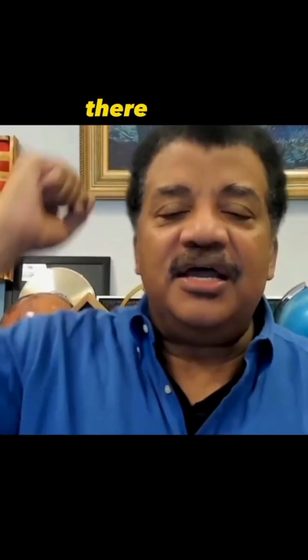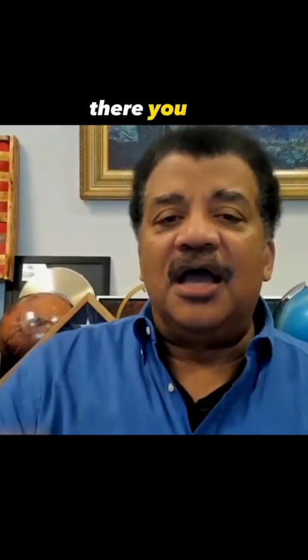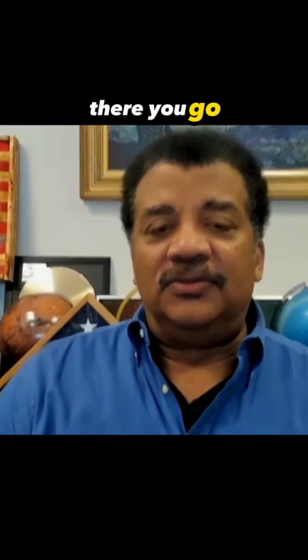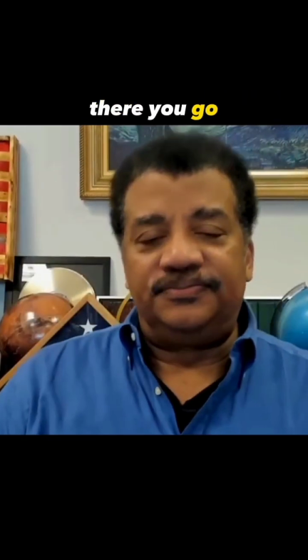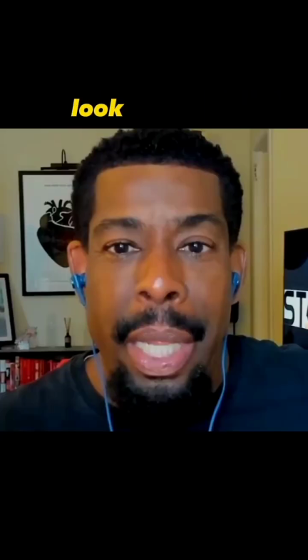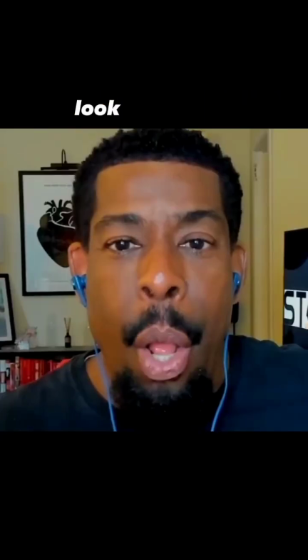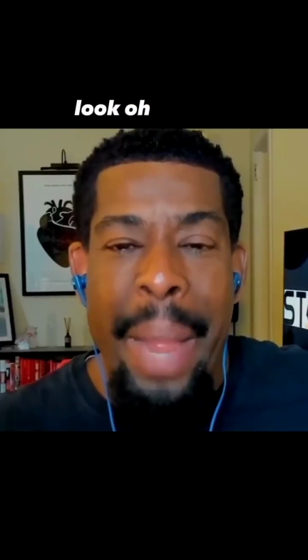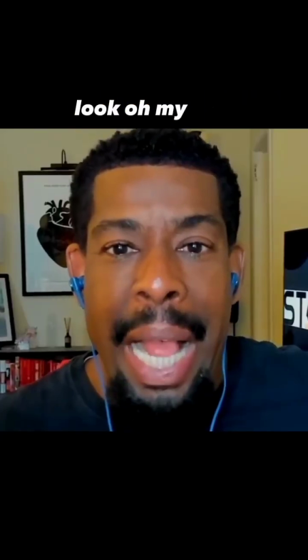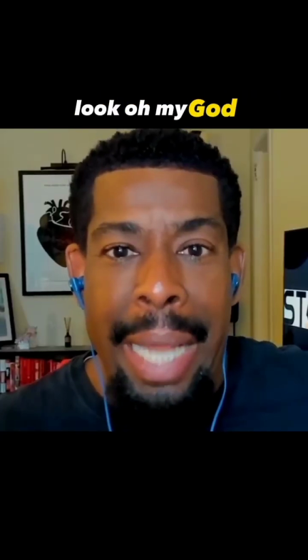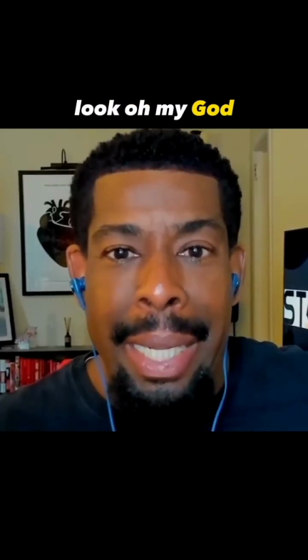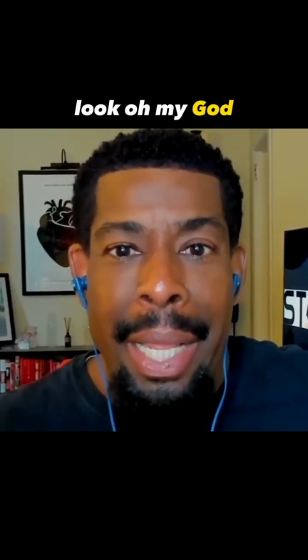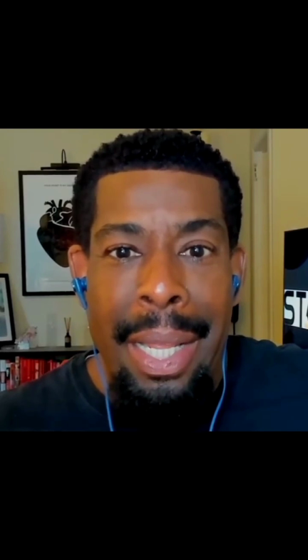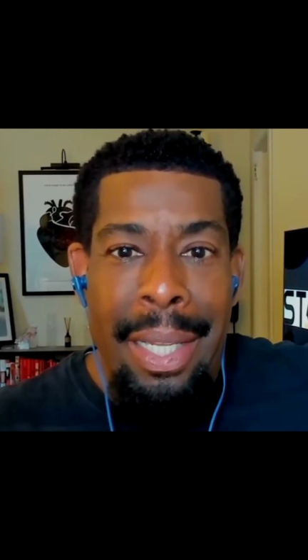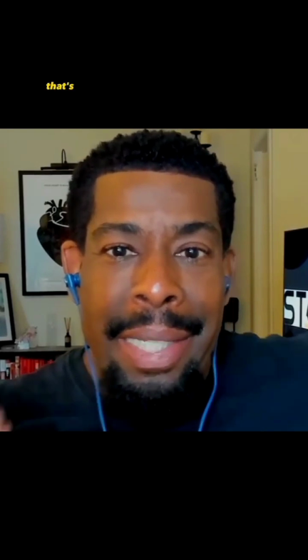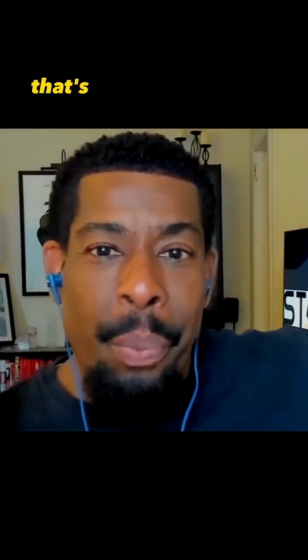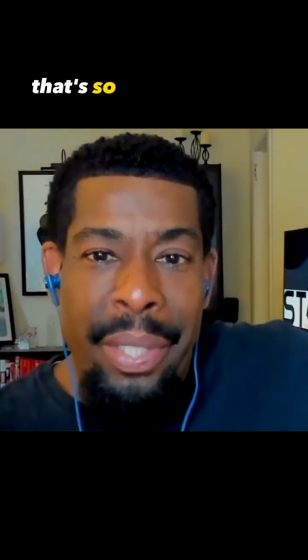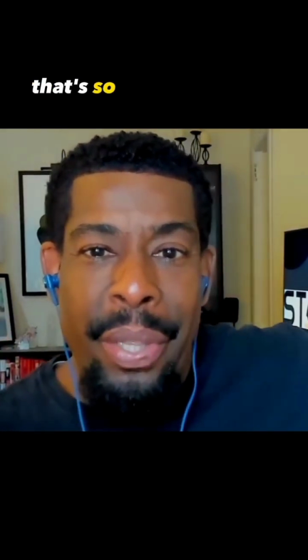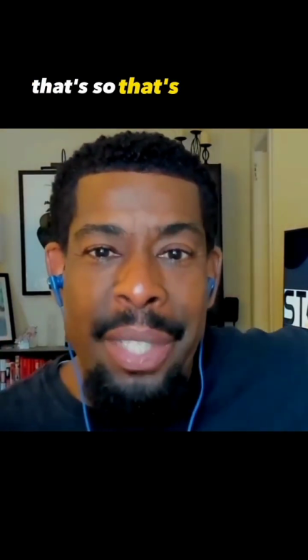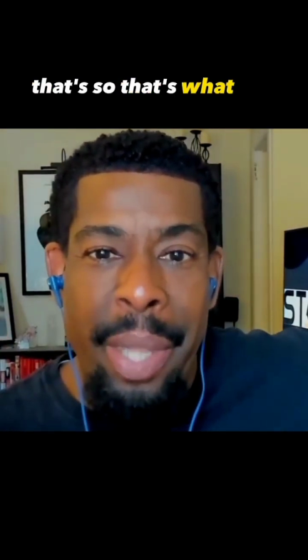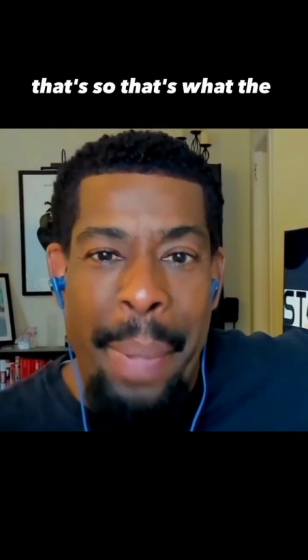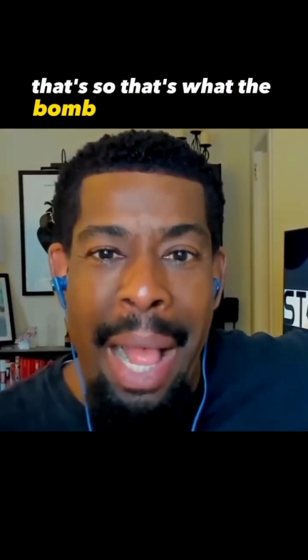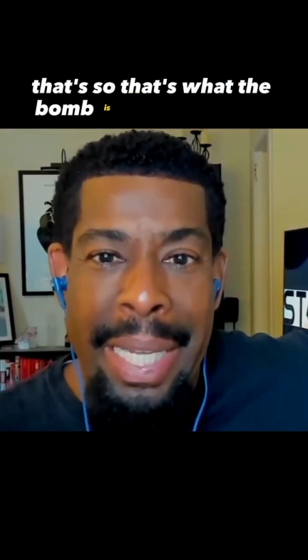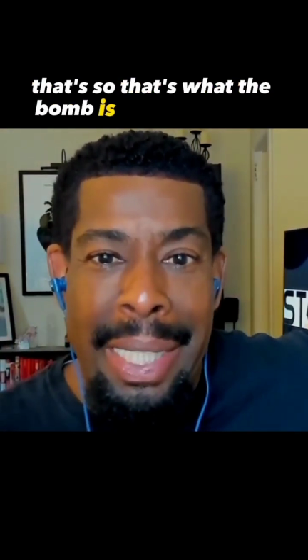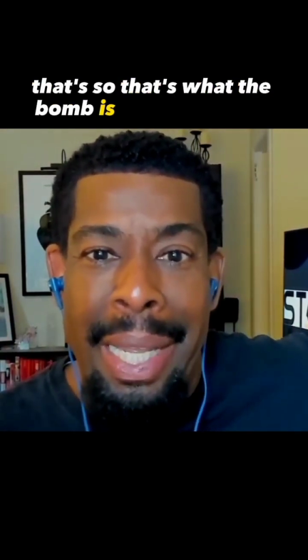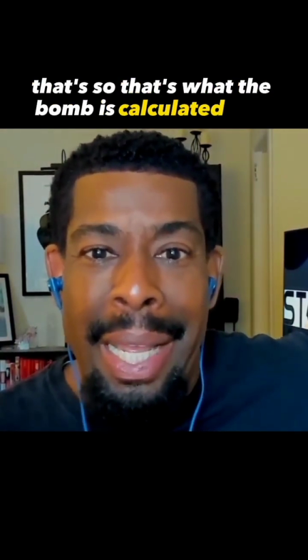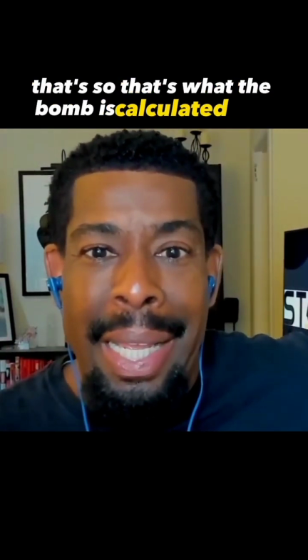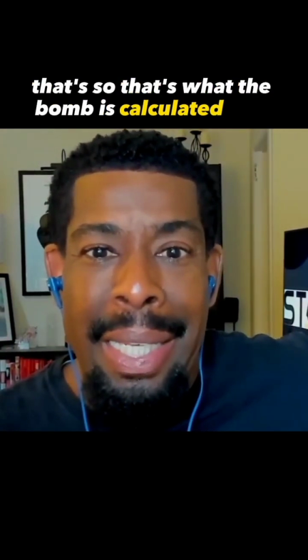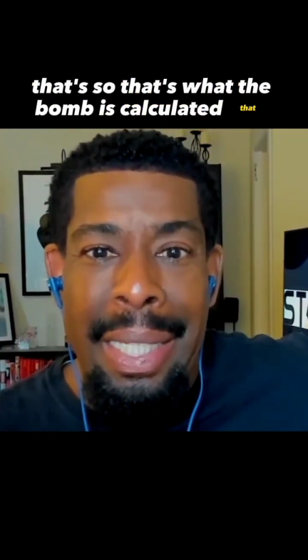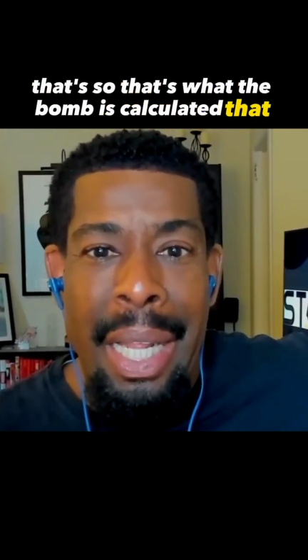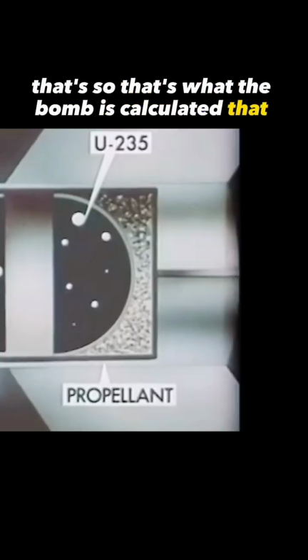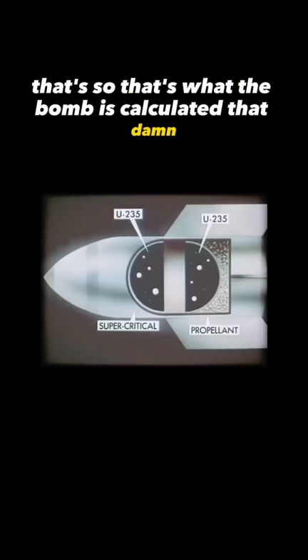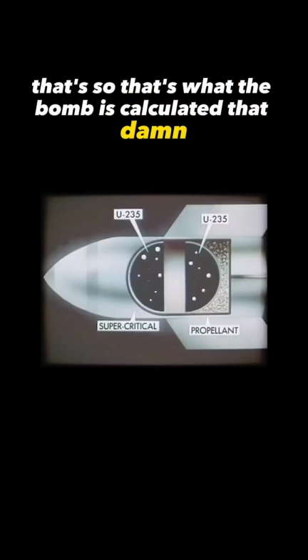There you go. Oh my God. That's what the bomb is. Calculated that. Damn.